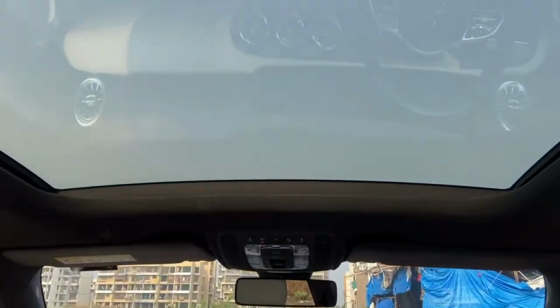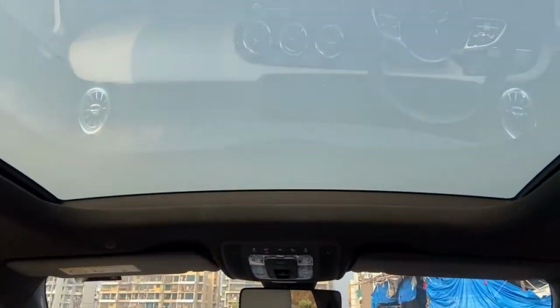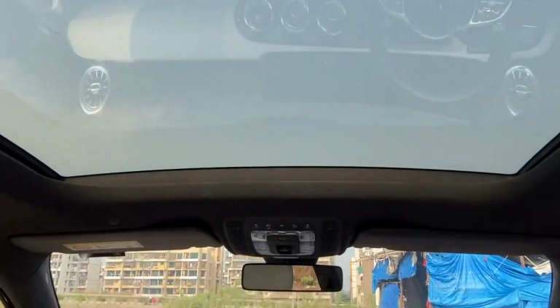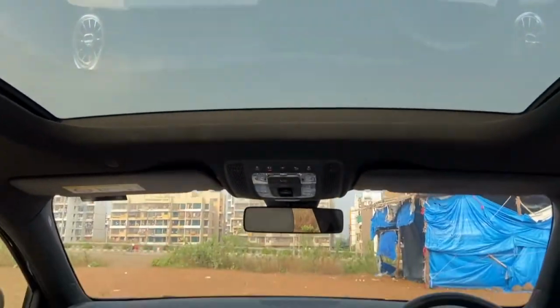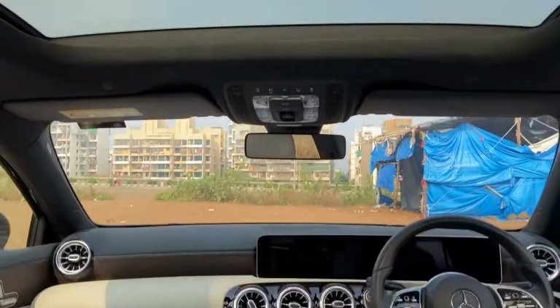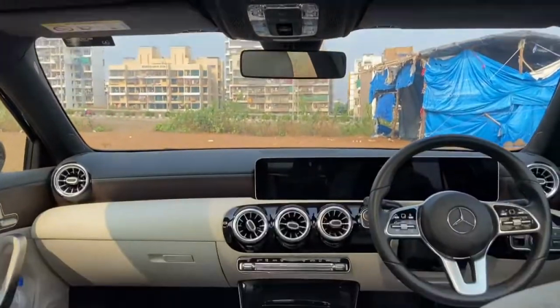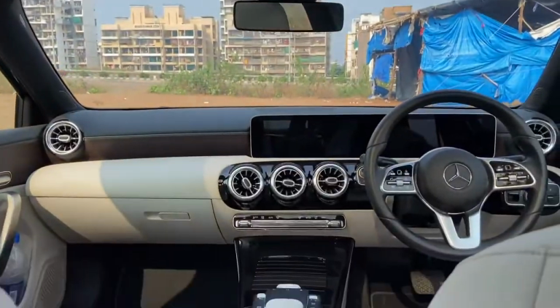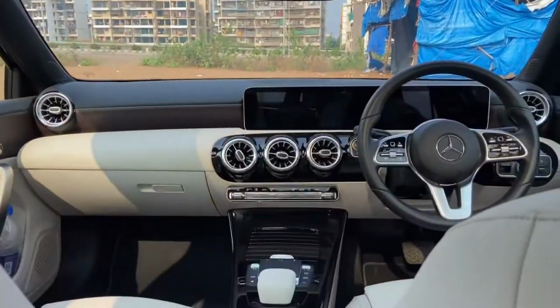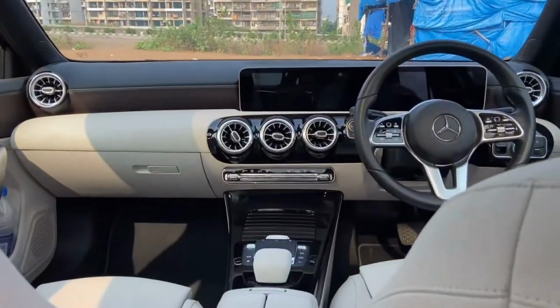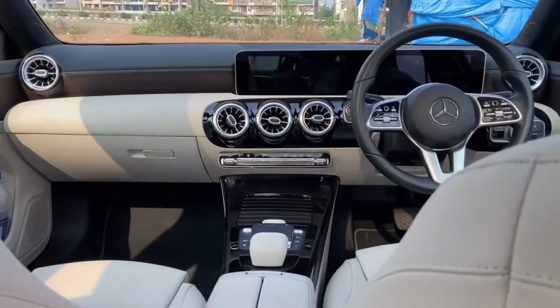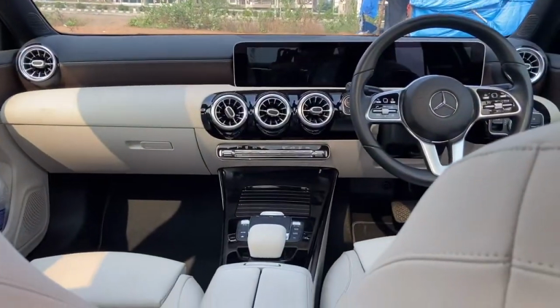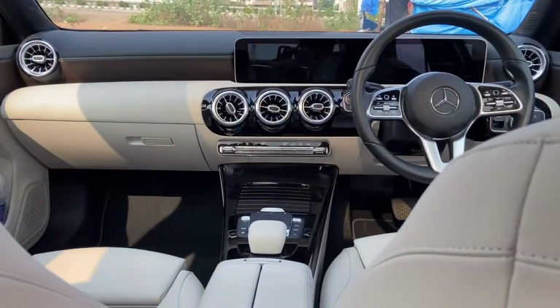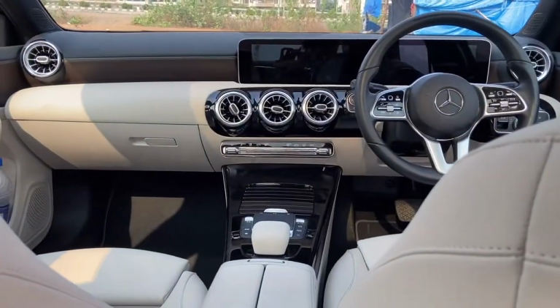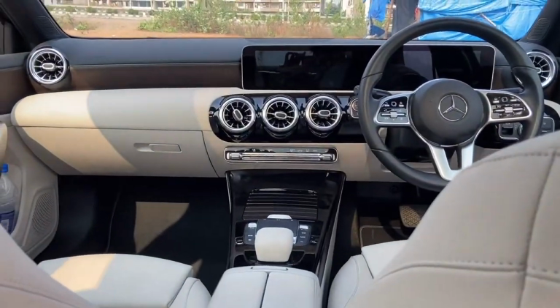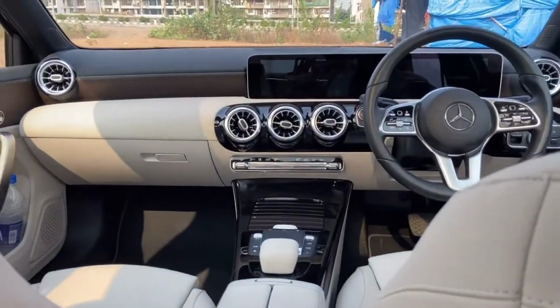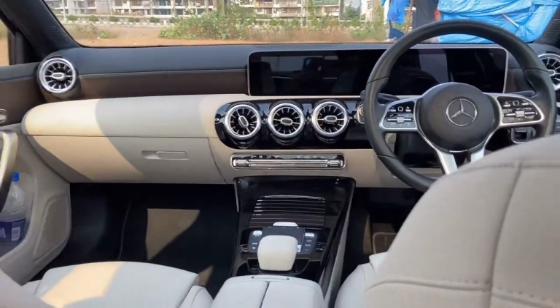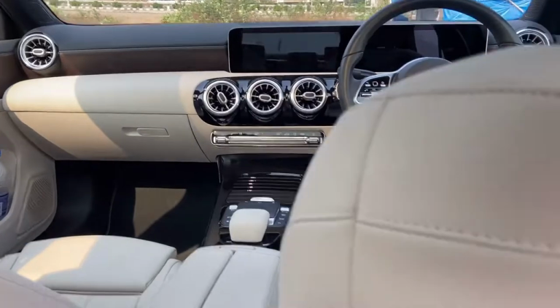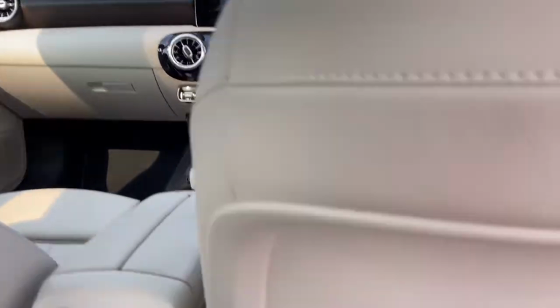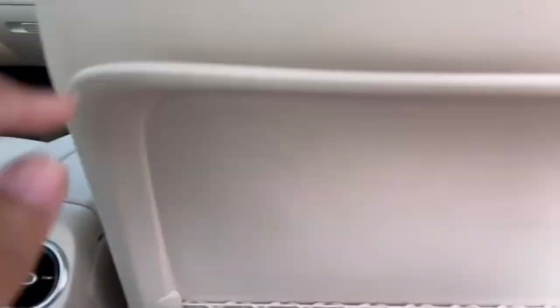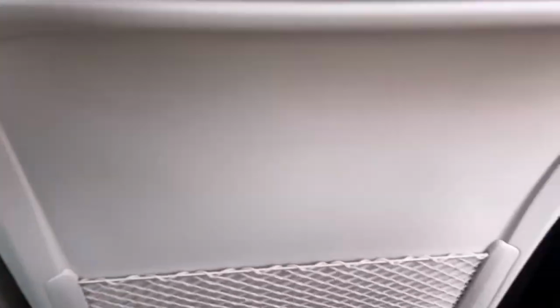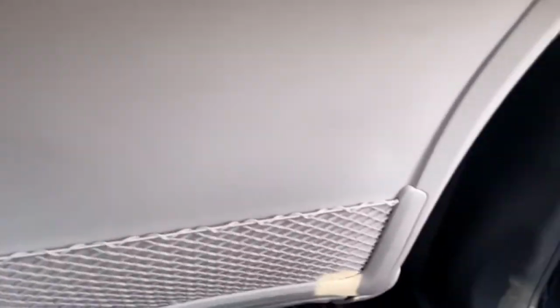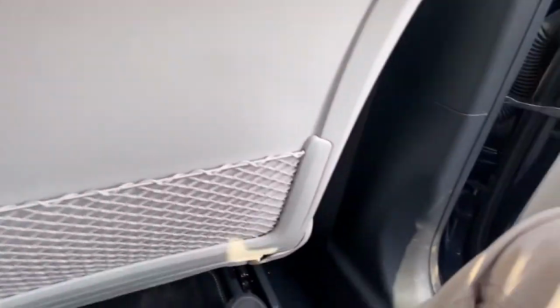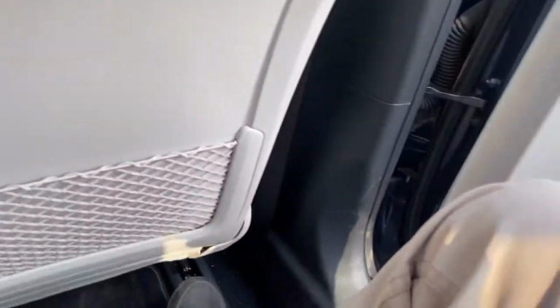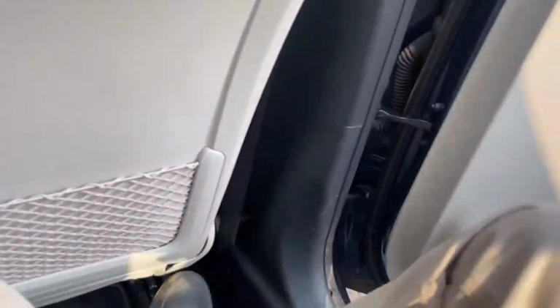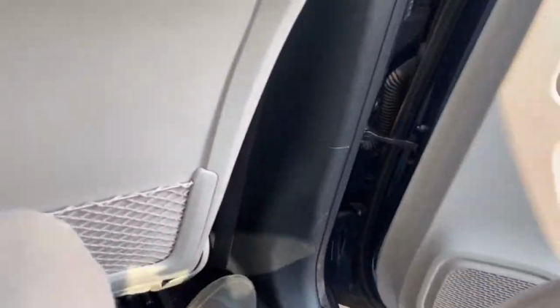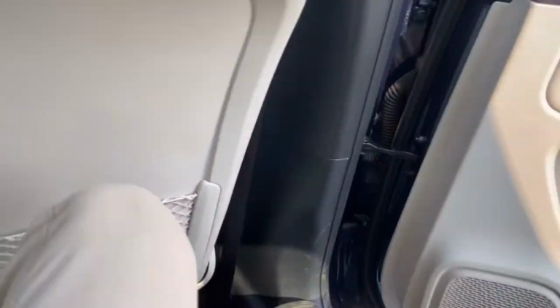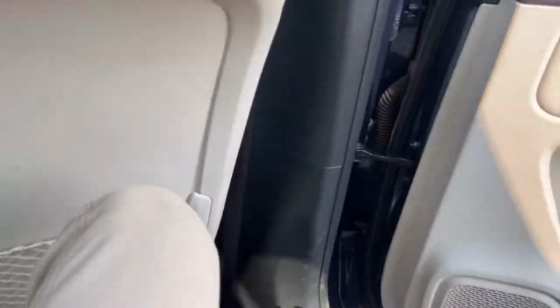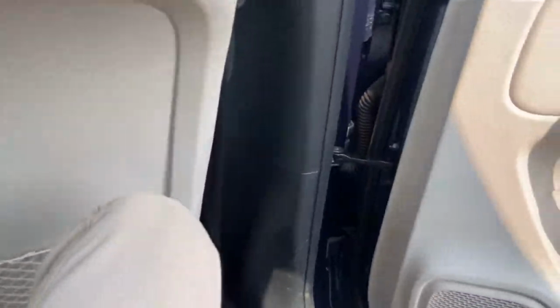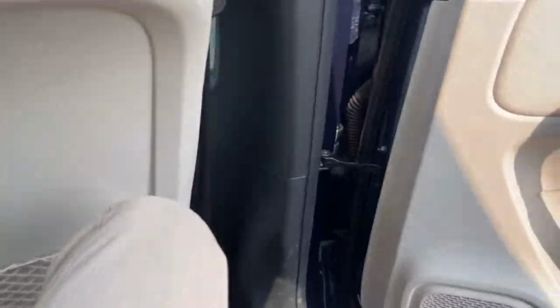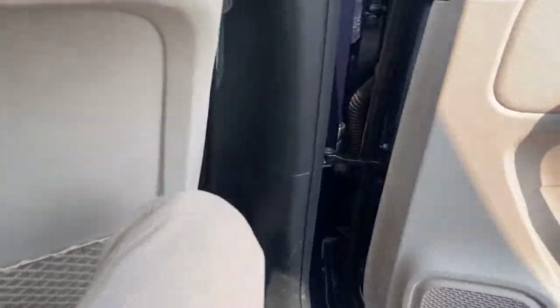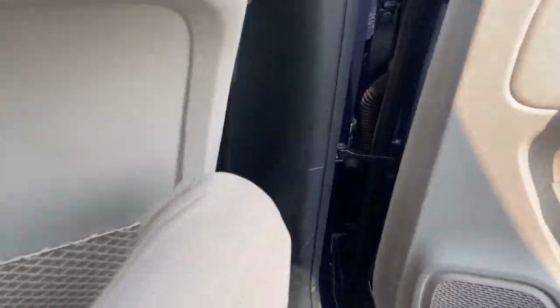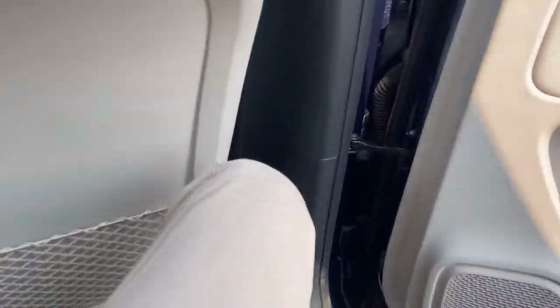Moving on to the rear door pads — you can easily accommodate a small bottle here. You won't really be able to accommodate a 1-litre bottle, but you can accommodate a small half-litre bottle. Here again you have this silver treatment on the door handles, and here you have your power window switch. You can also enjoy the view from the second row of the car, and there is the very nice sunroof as well.